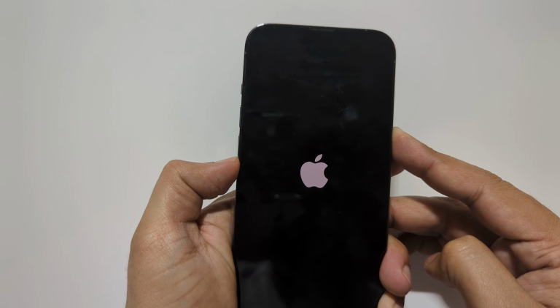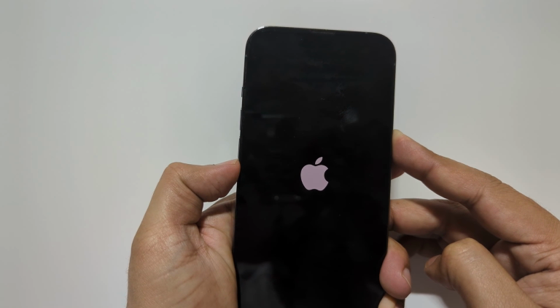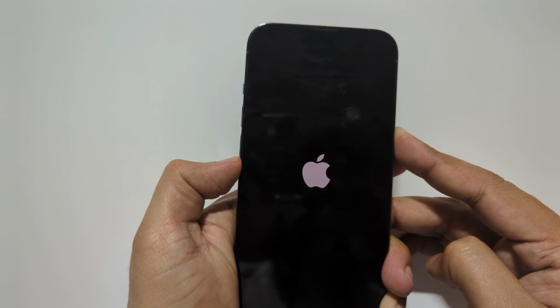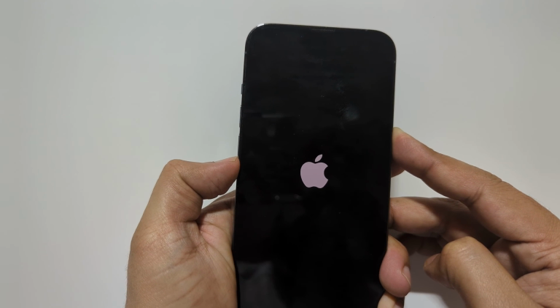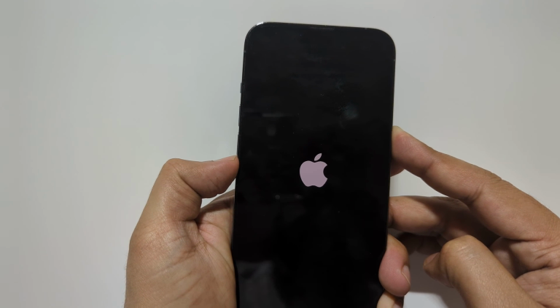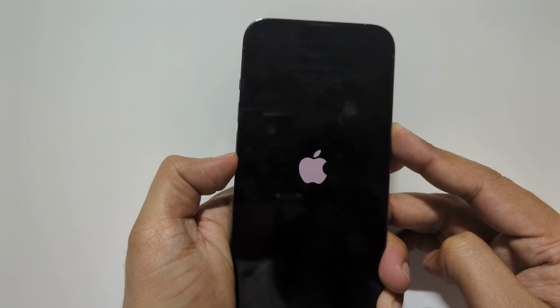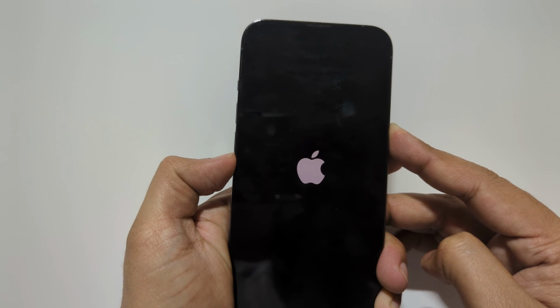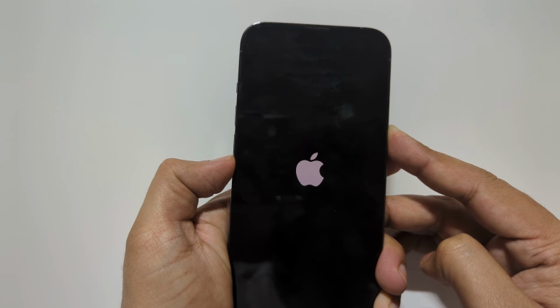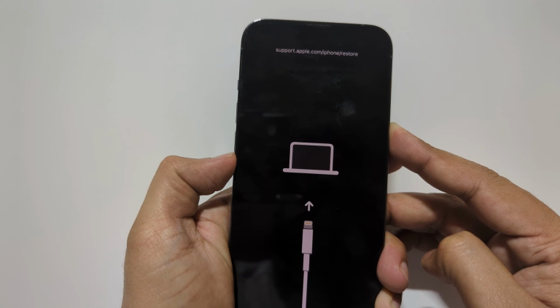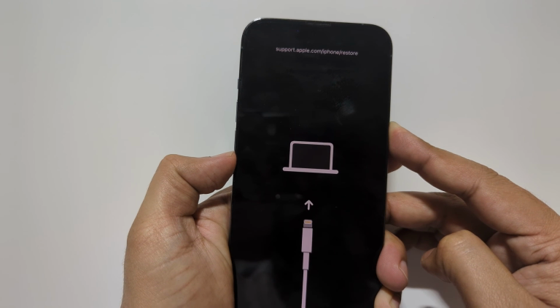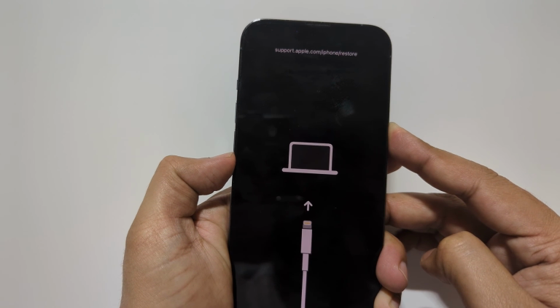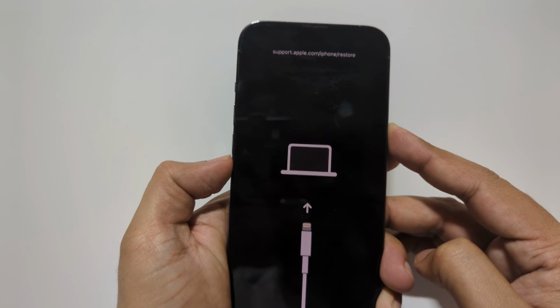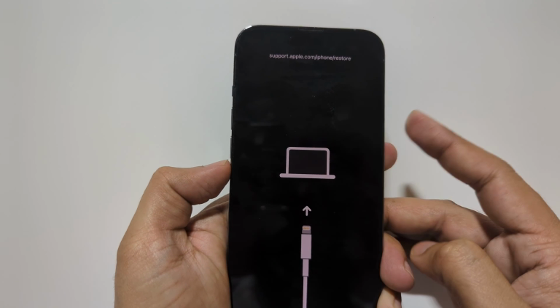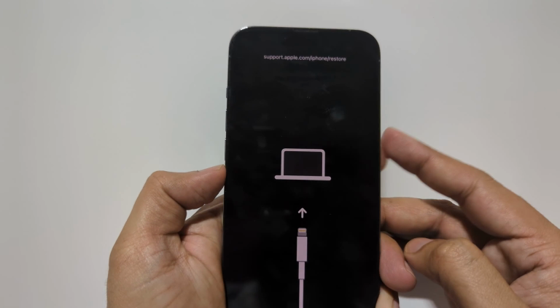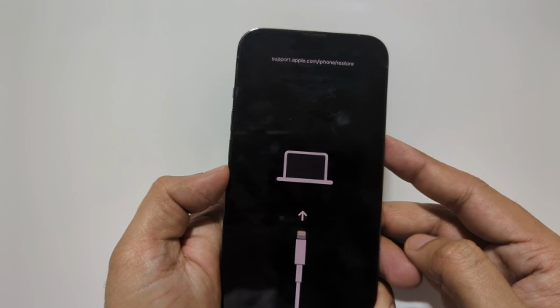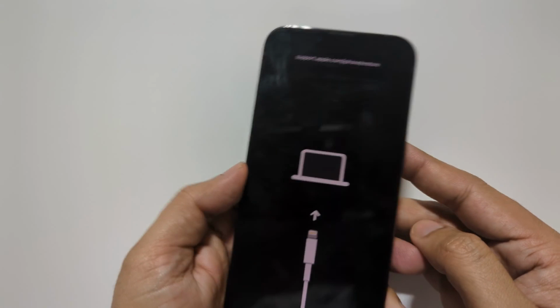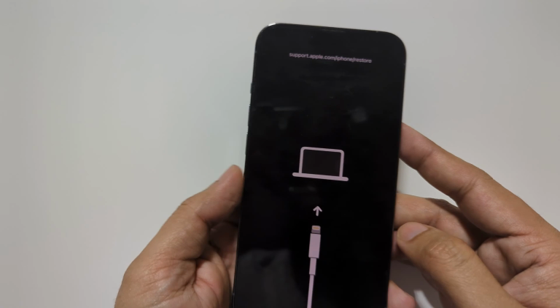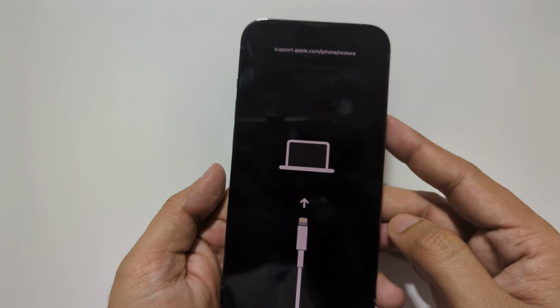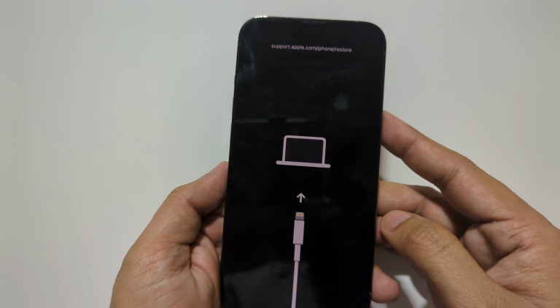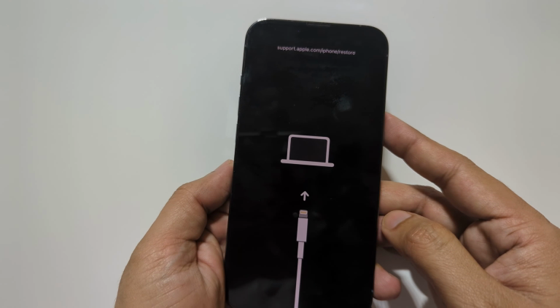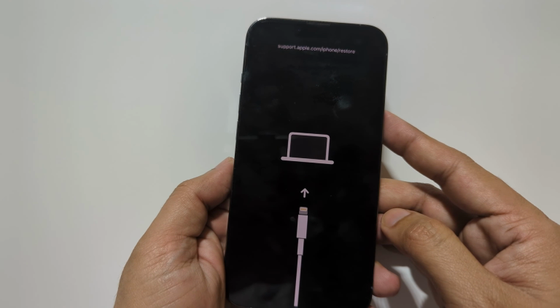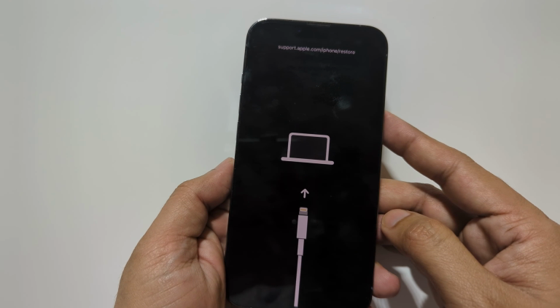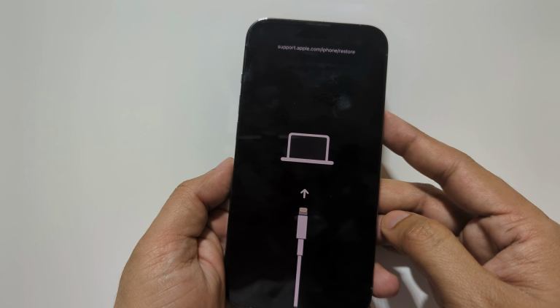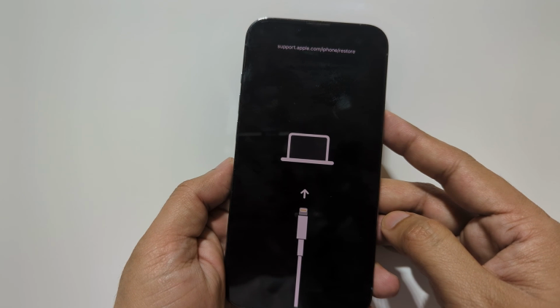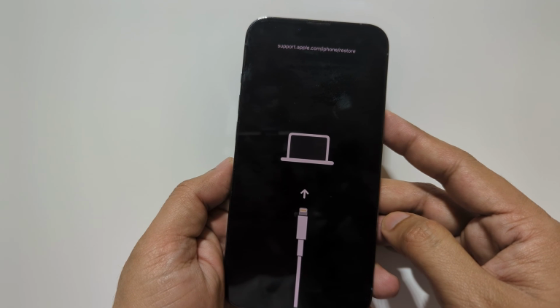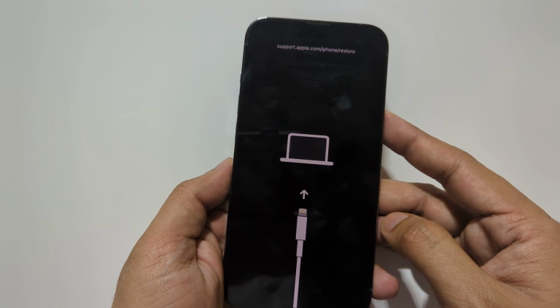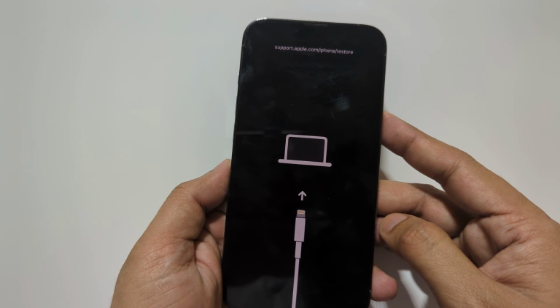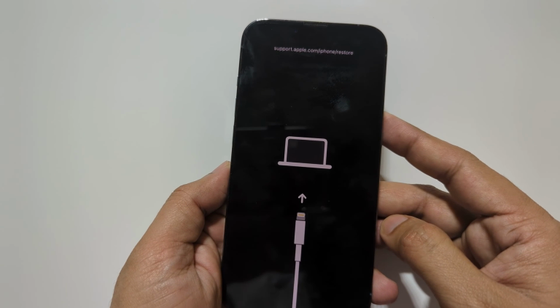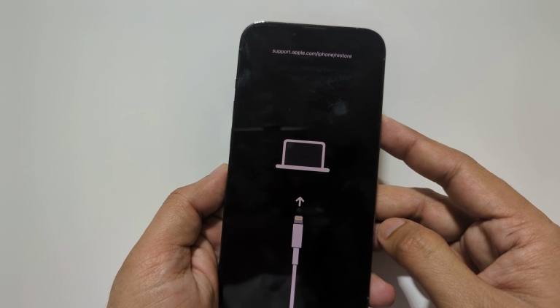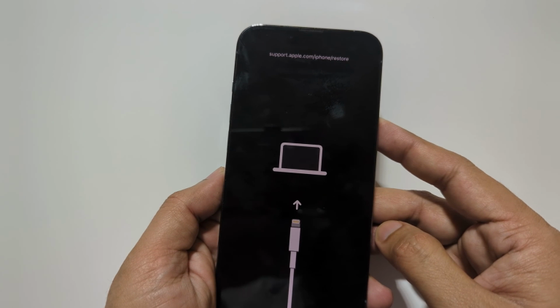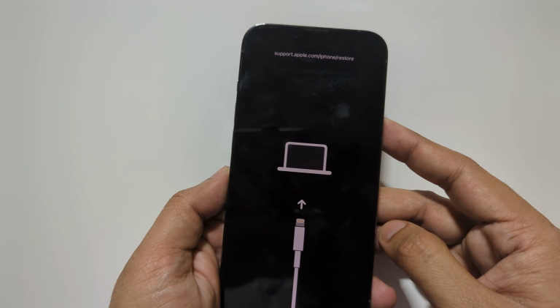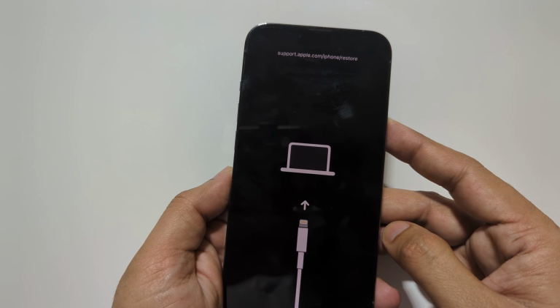Keep holding the power key. As you can see, your iPhone is now in recovery mode.